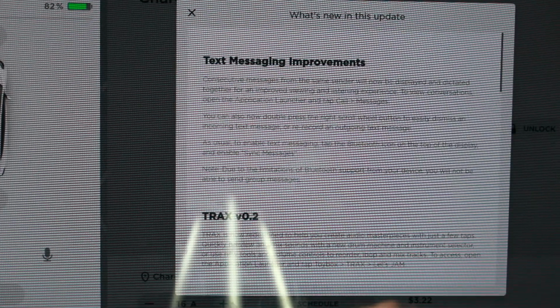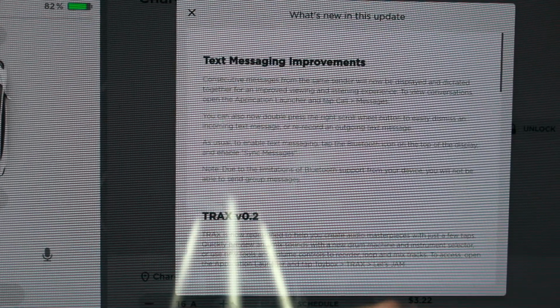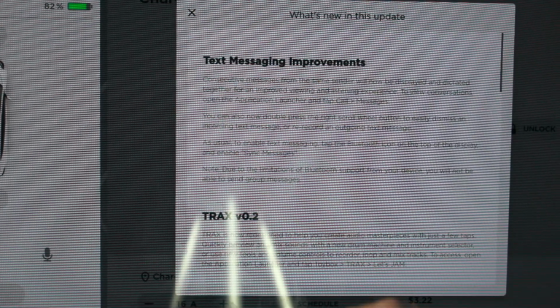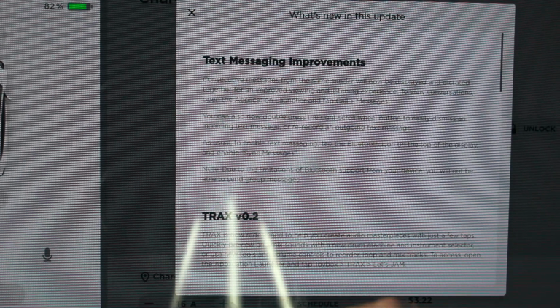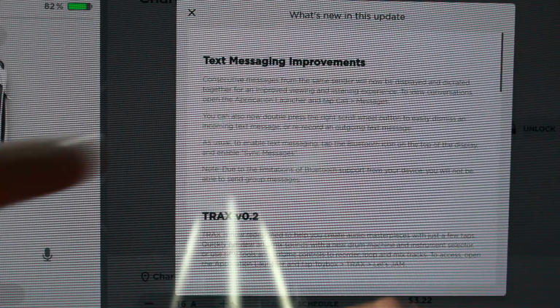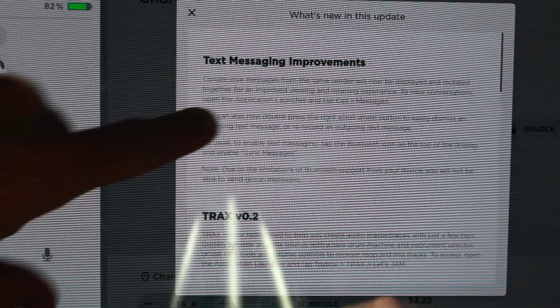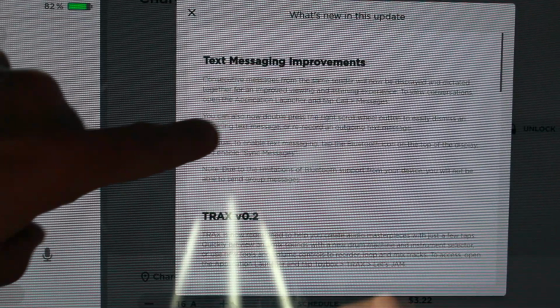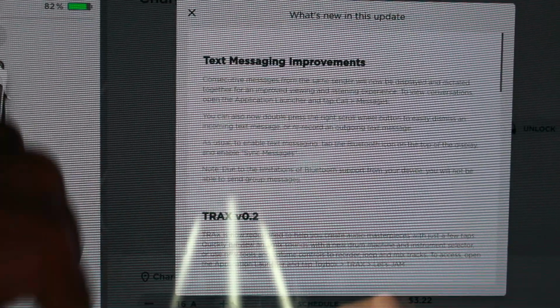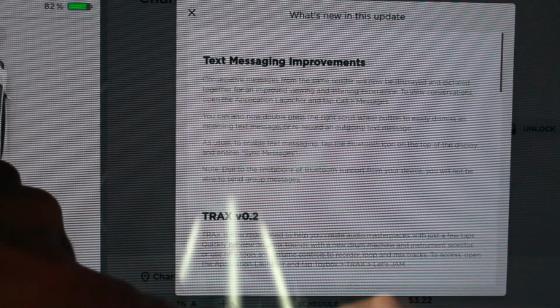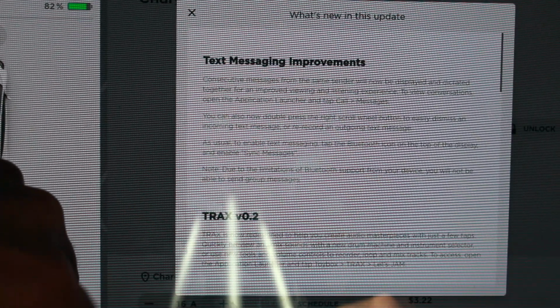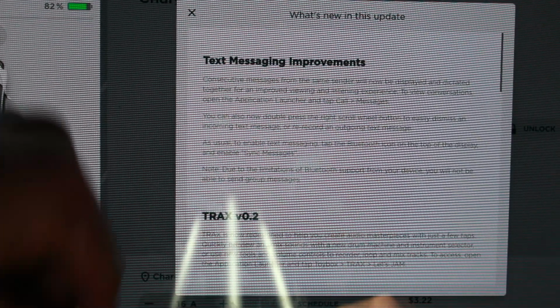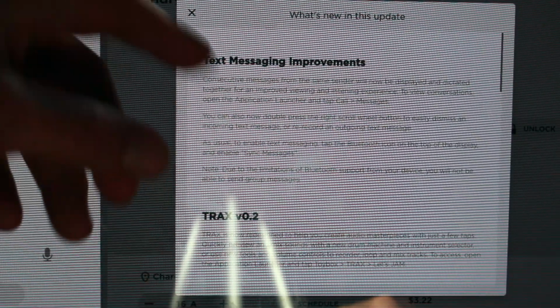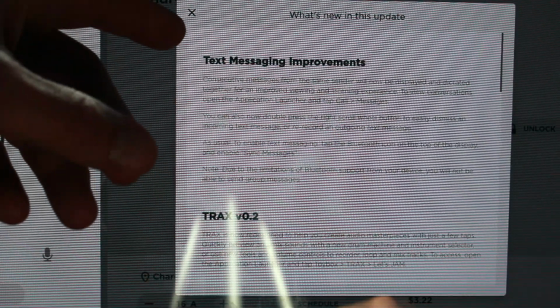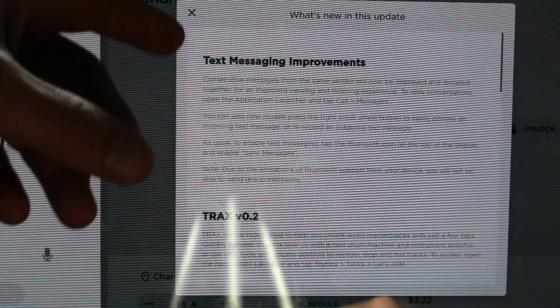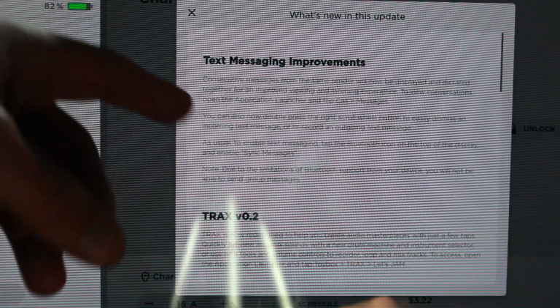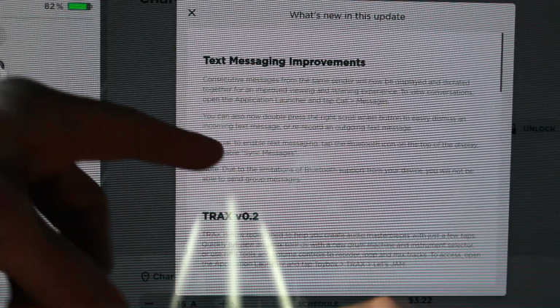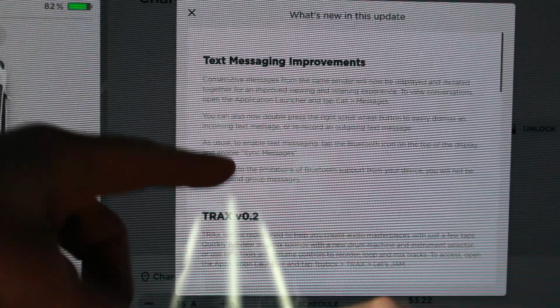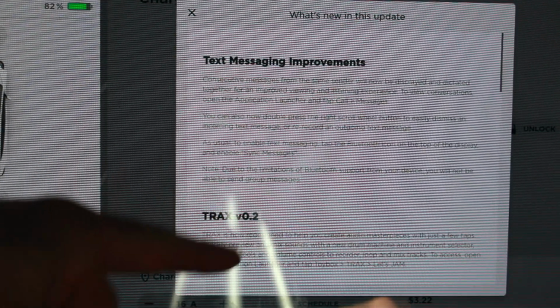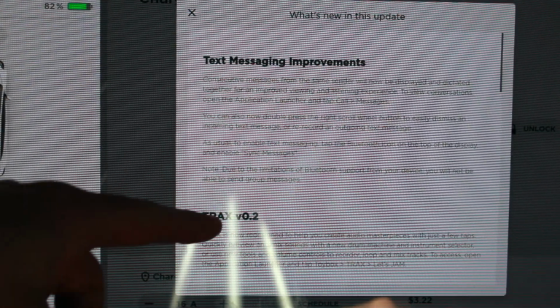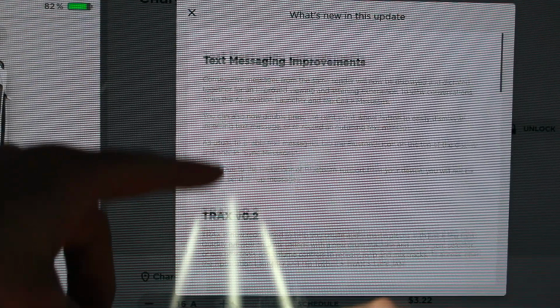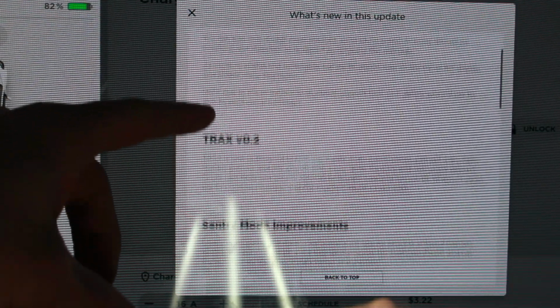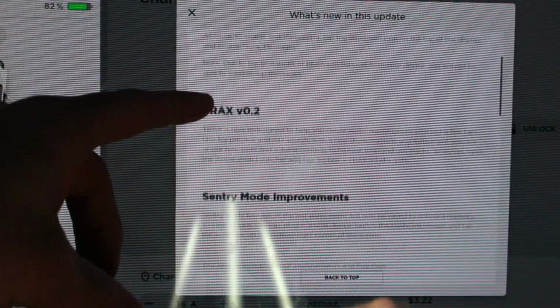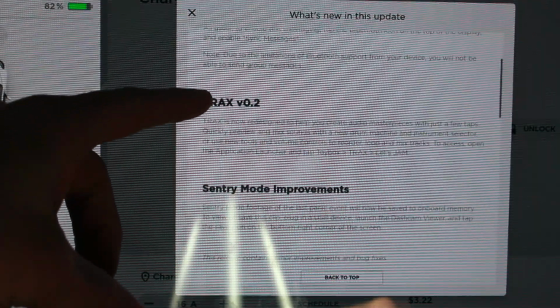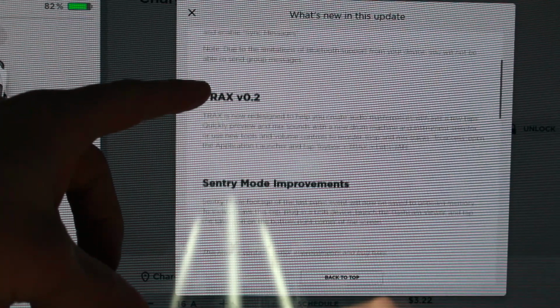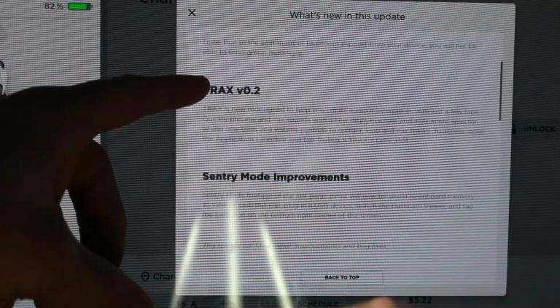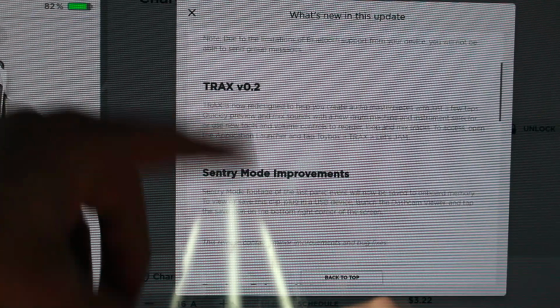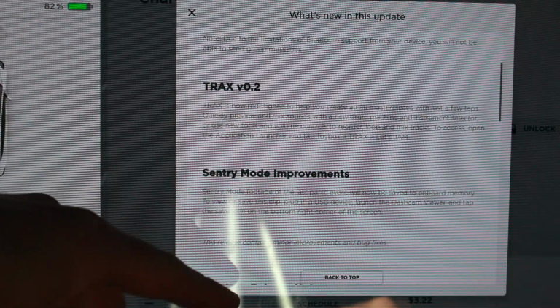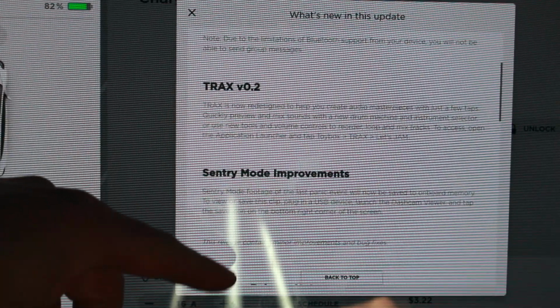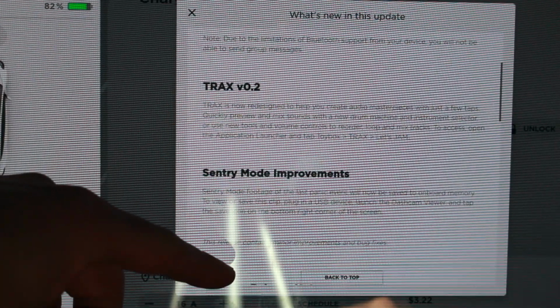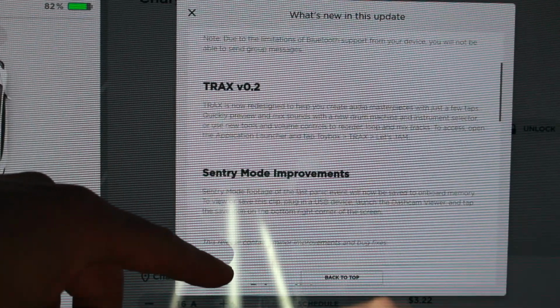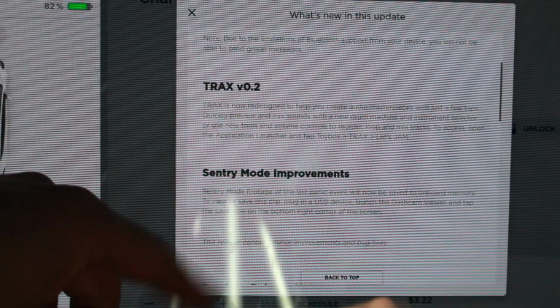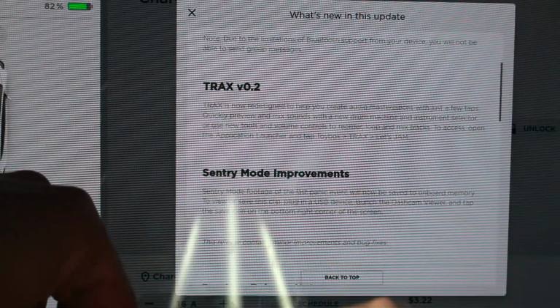What we have here is the text messaging improvements, which we saw in one of the last updates, Trax 2, and Sentry Mode improvements.